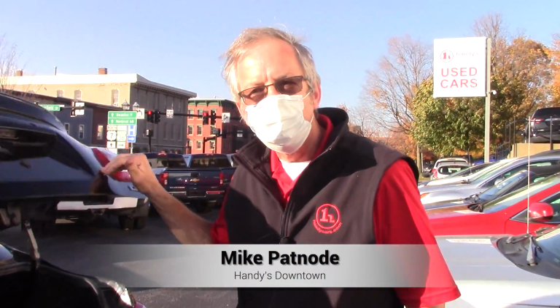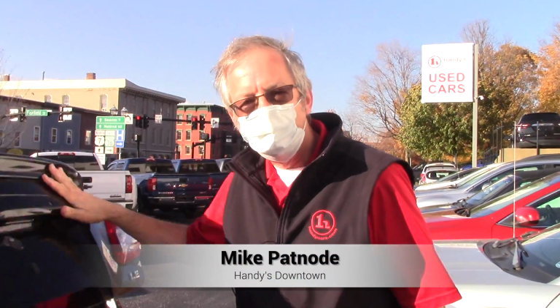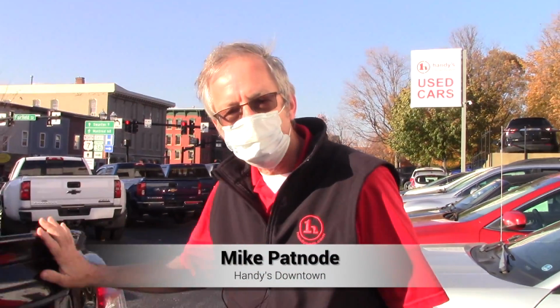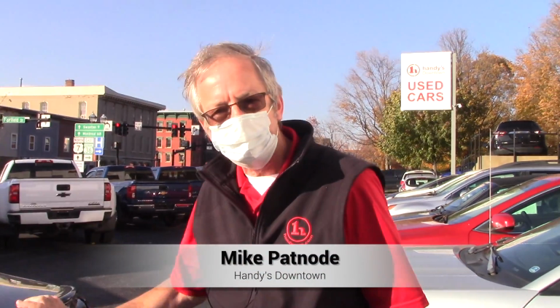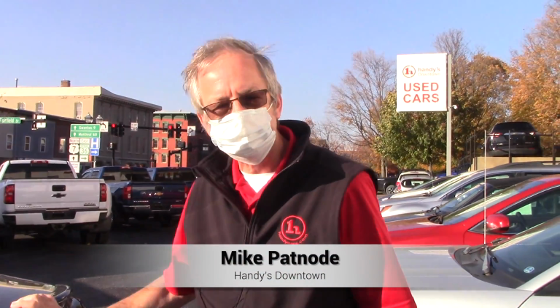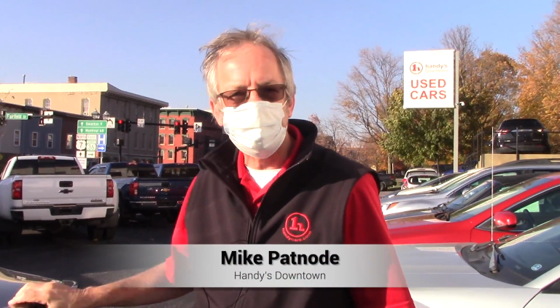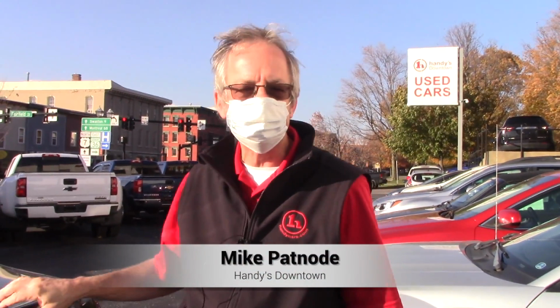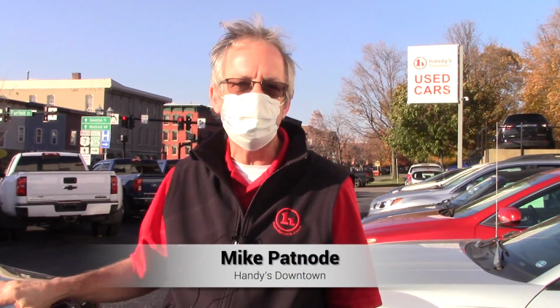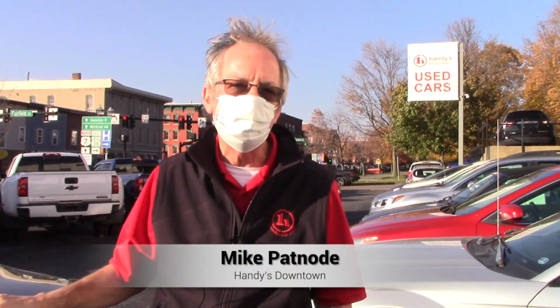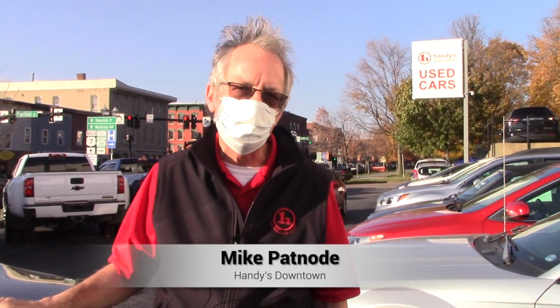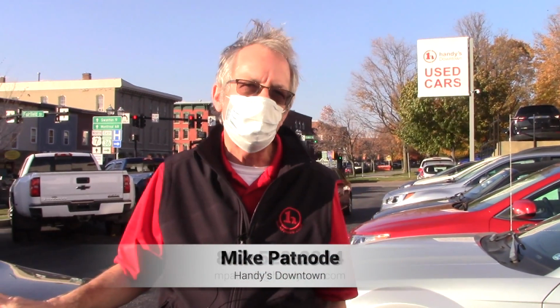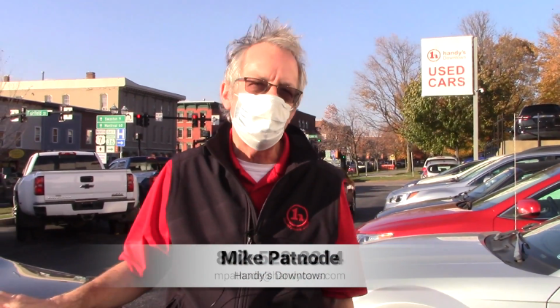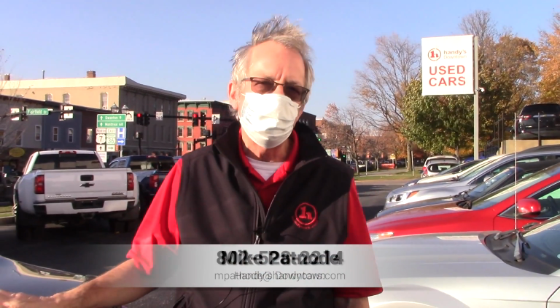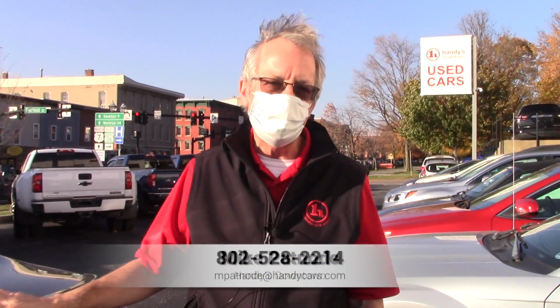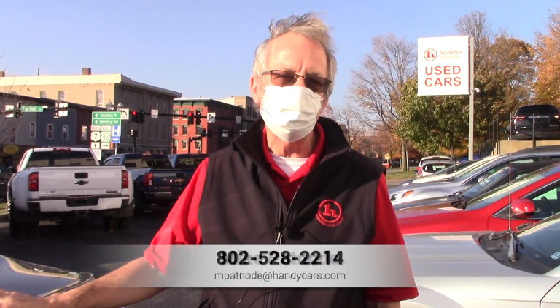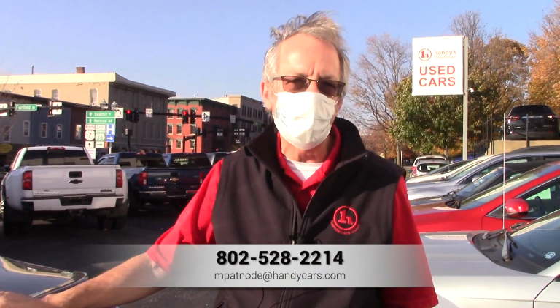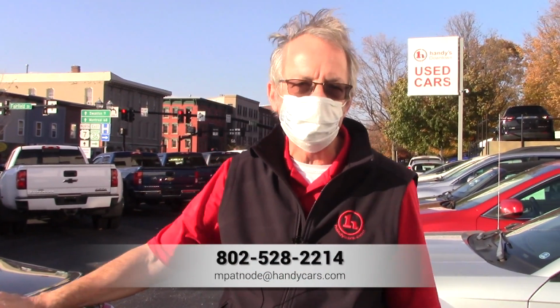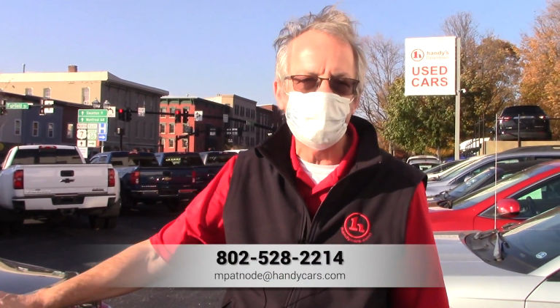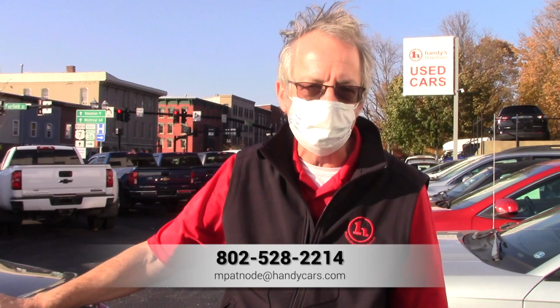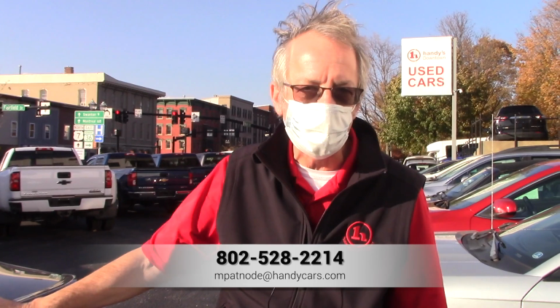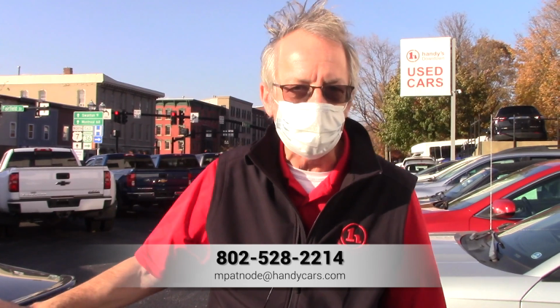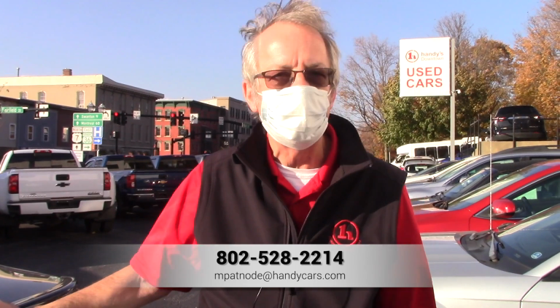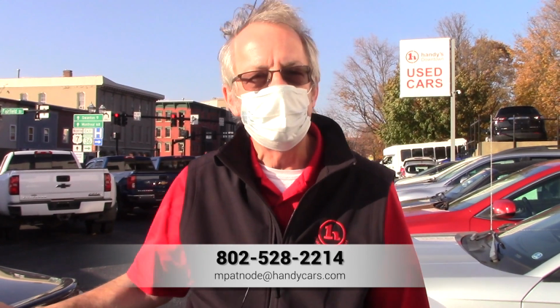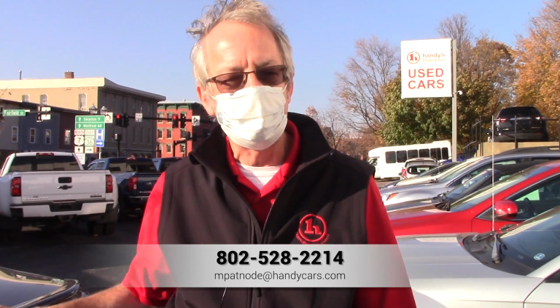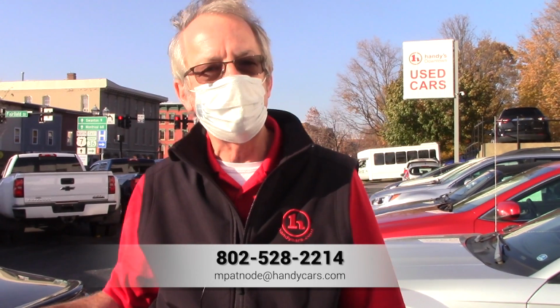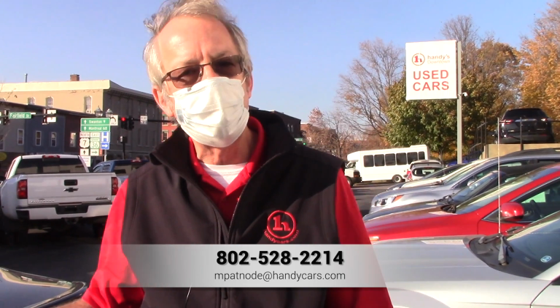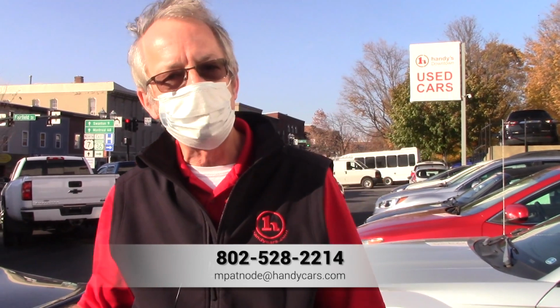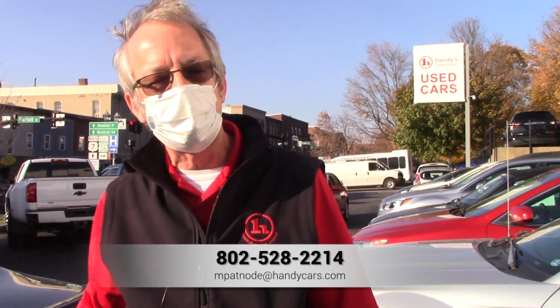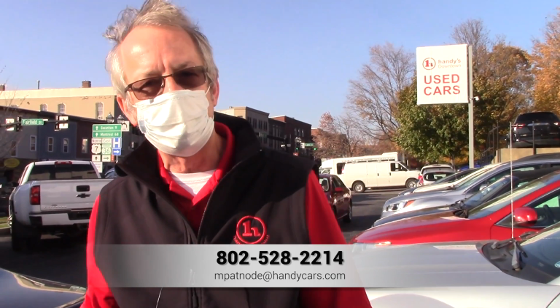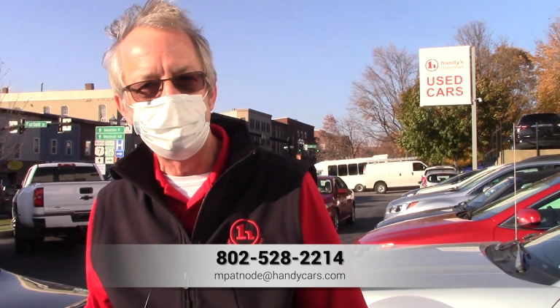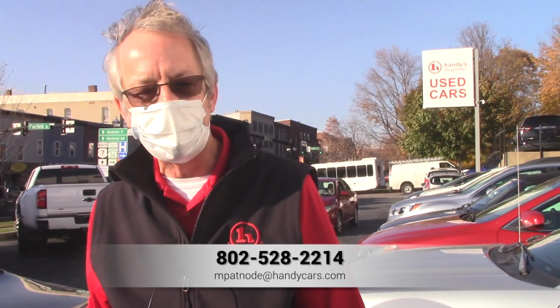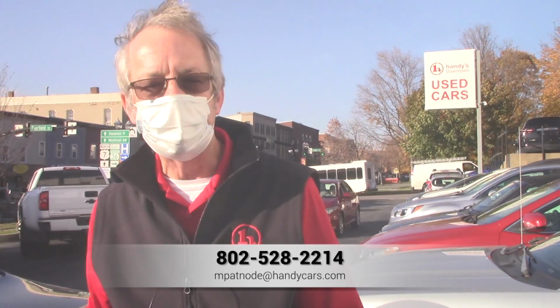Any questions about this car, give me a call. My name is Mike, 528-2214. Thank you.